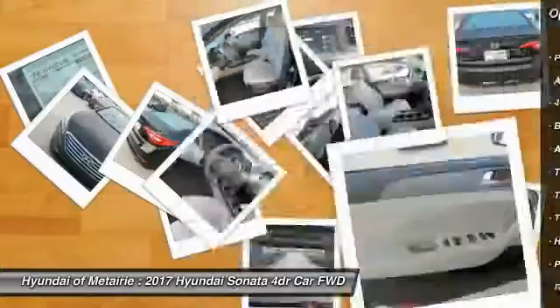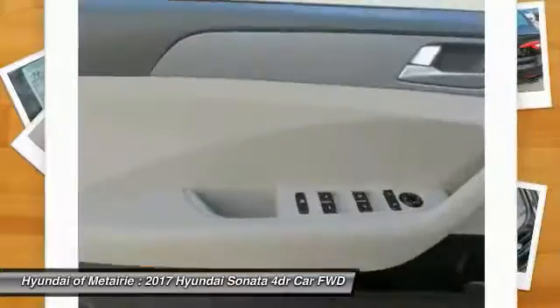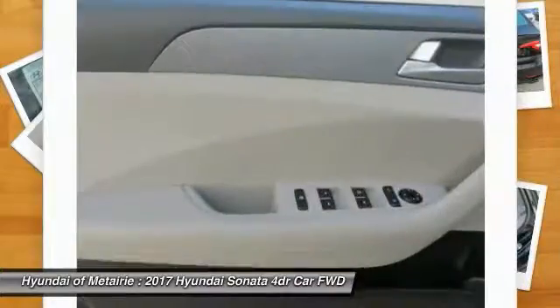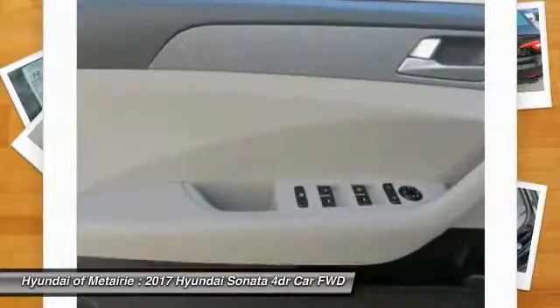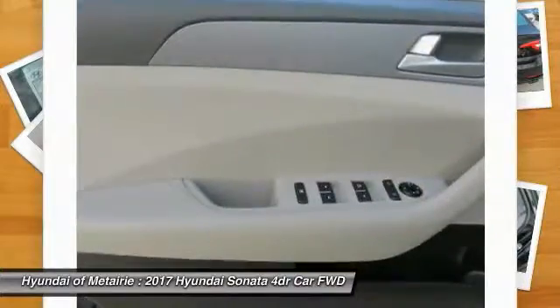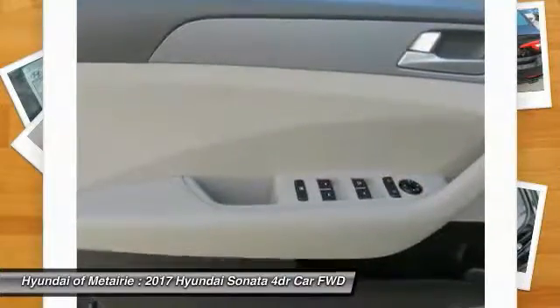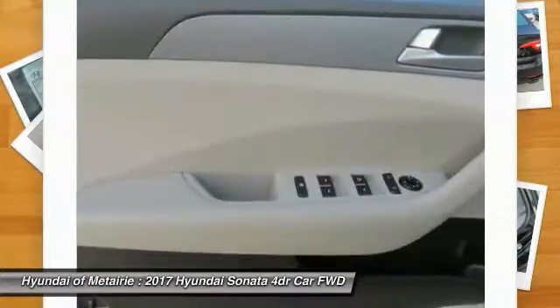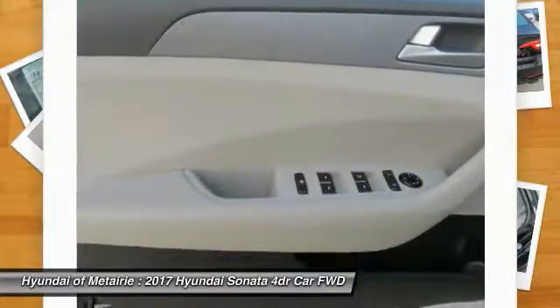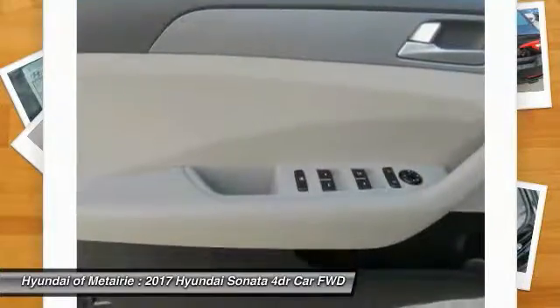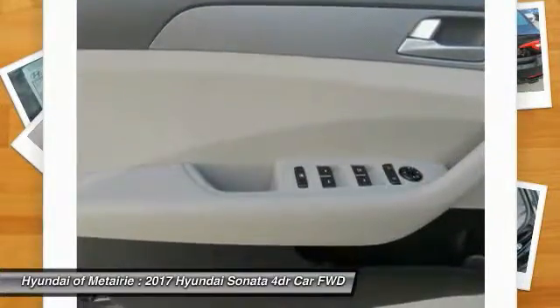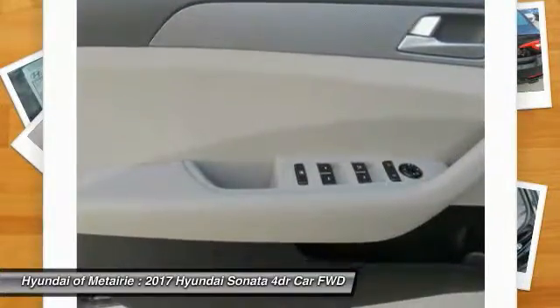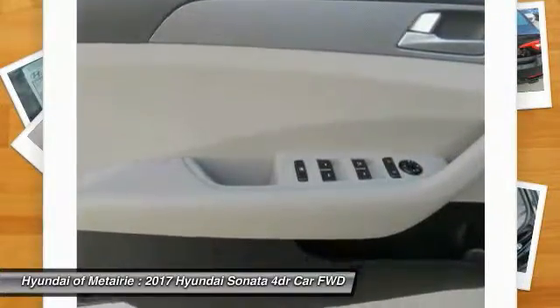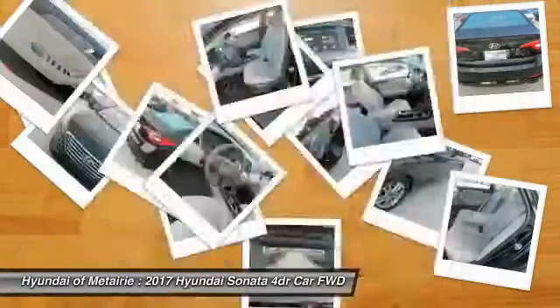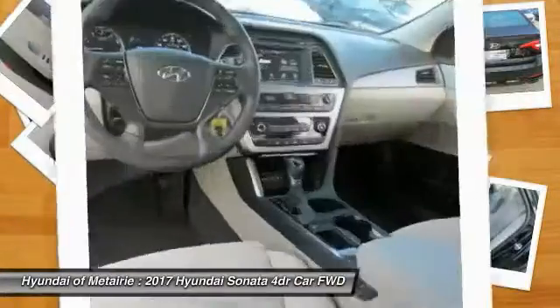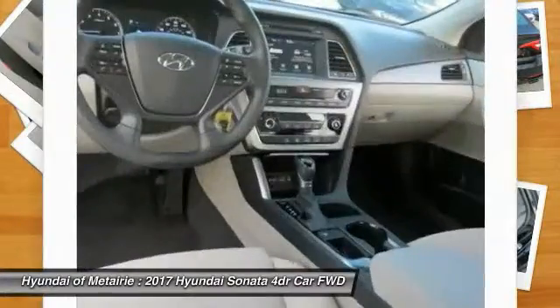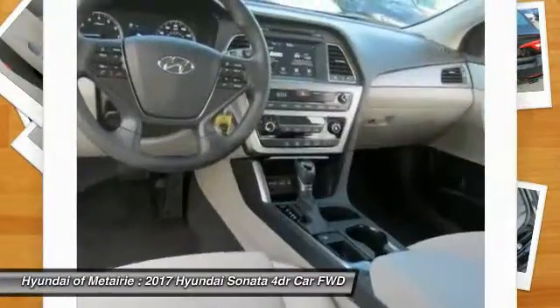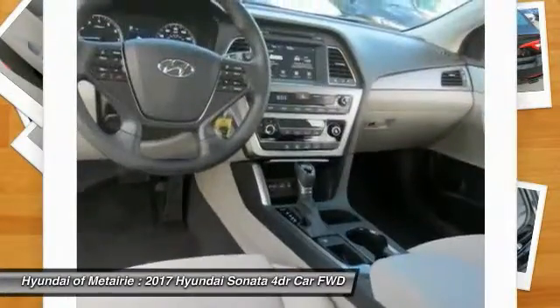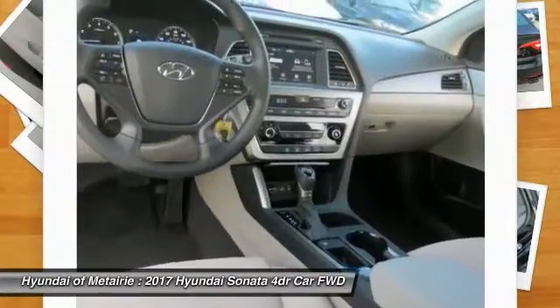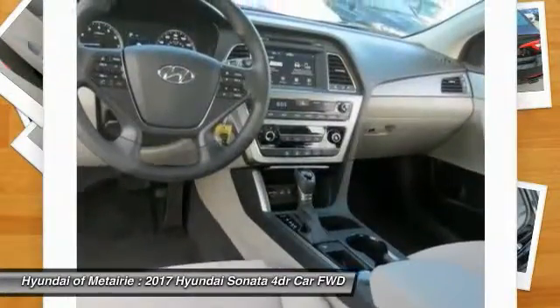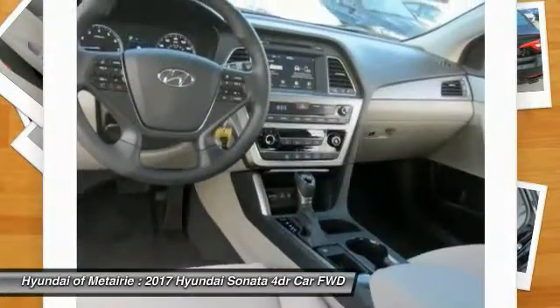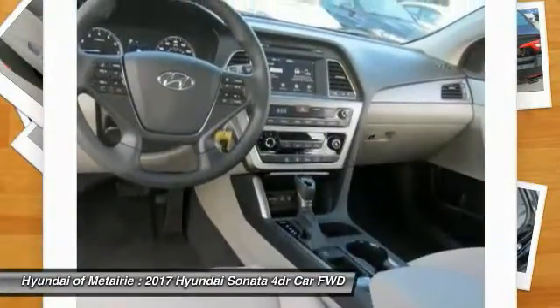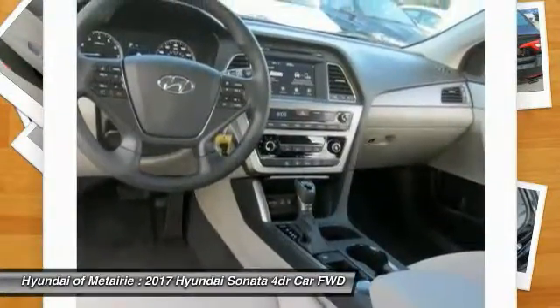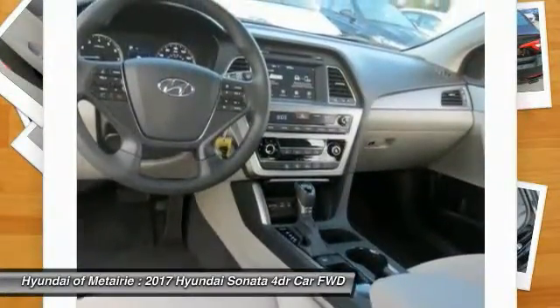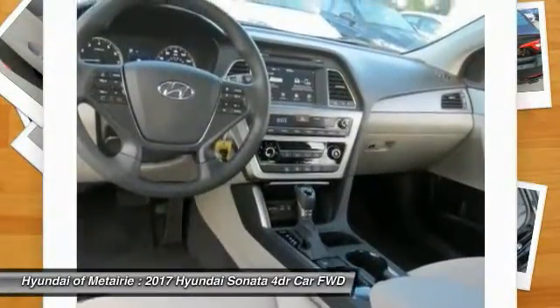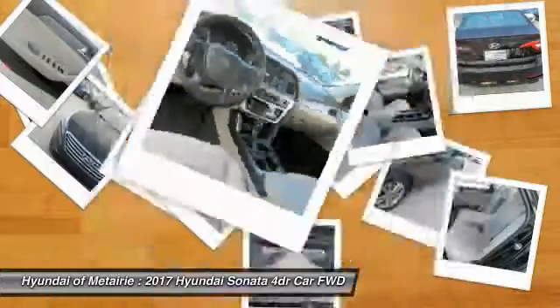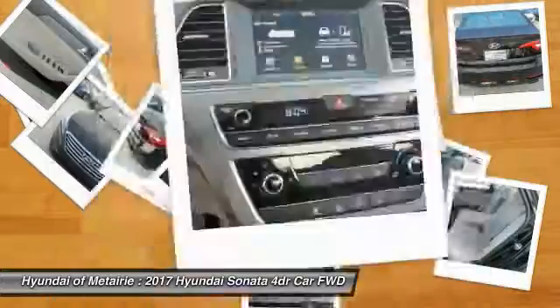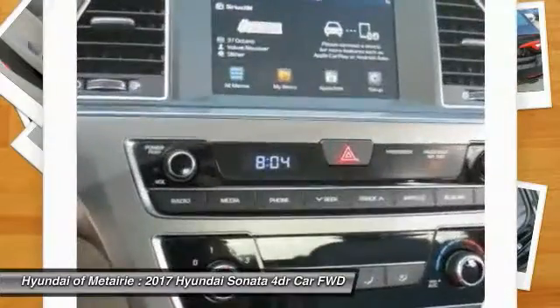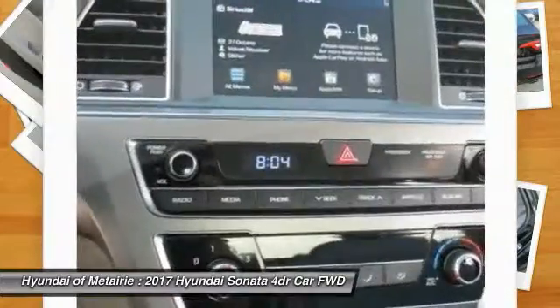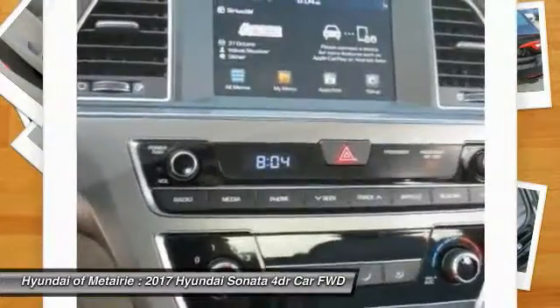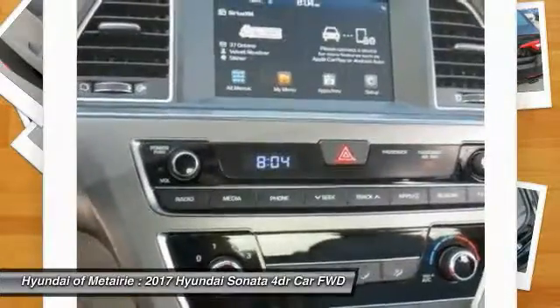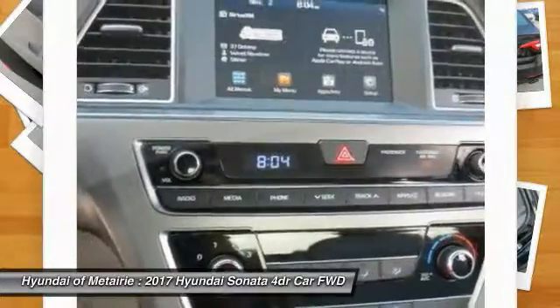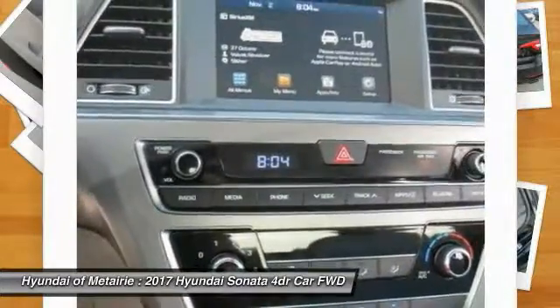Additional options include backup camera, keyless entry, Bluetooth, driver airbag, power steering, and adjustable steering wheel.